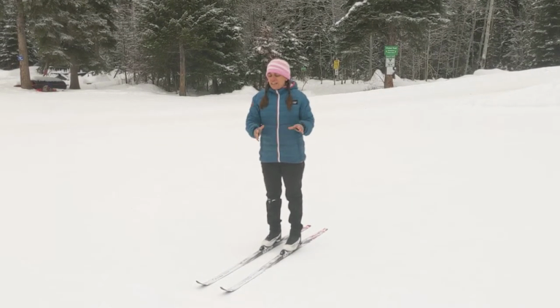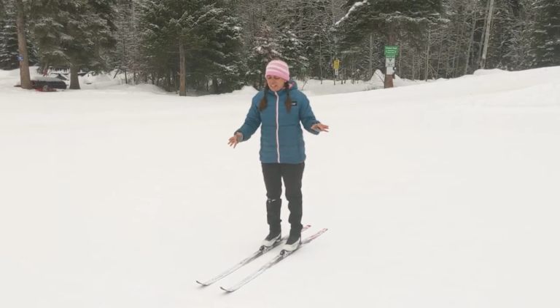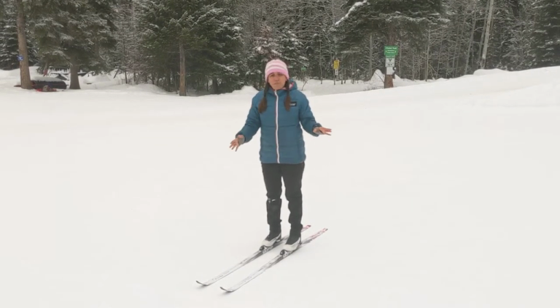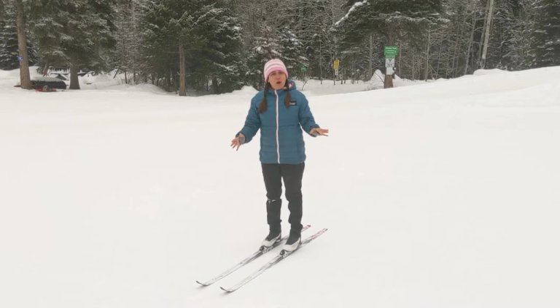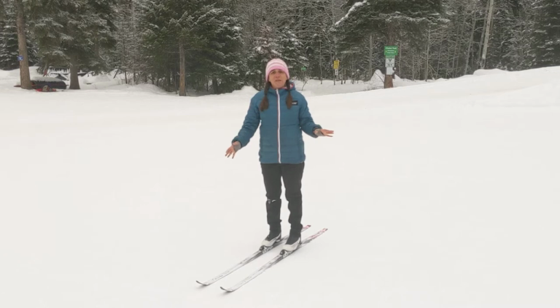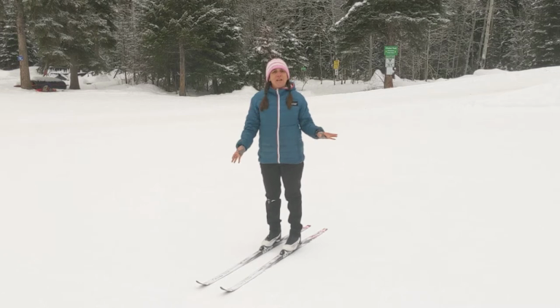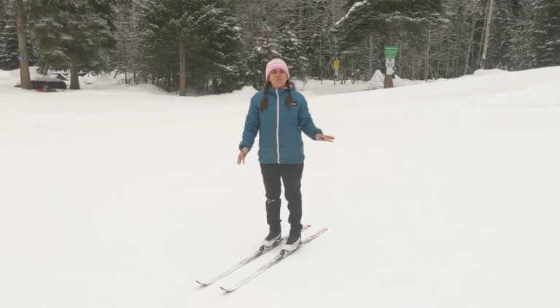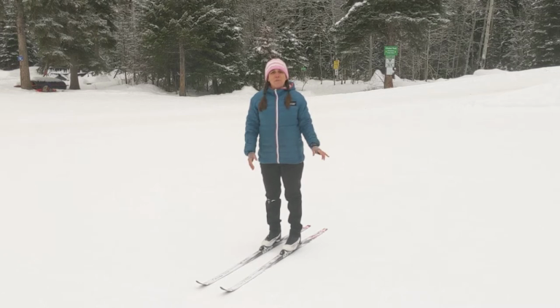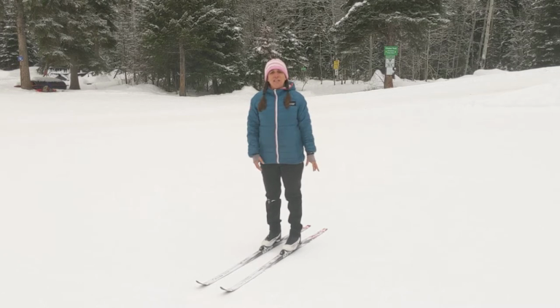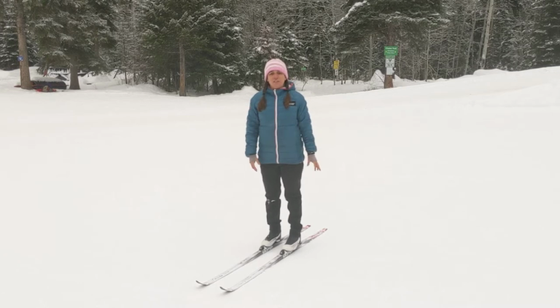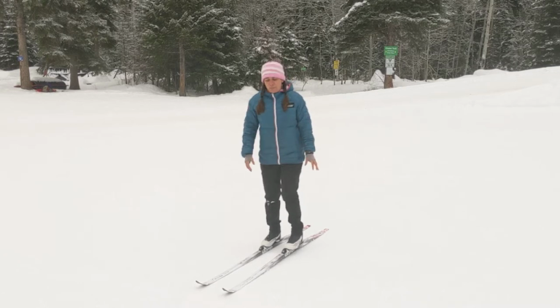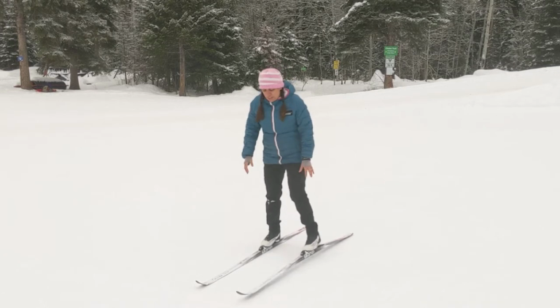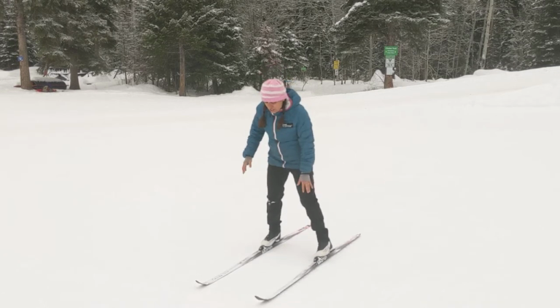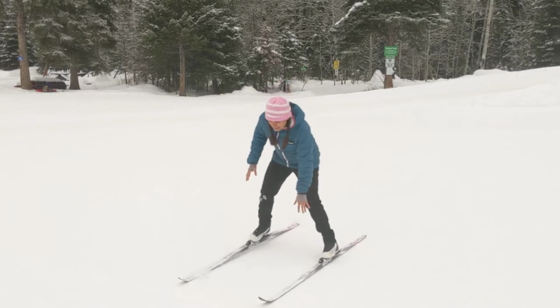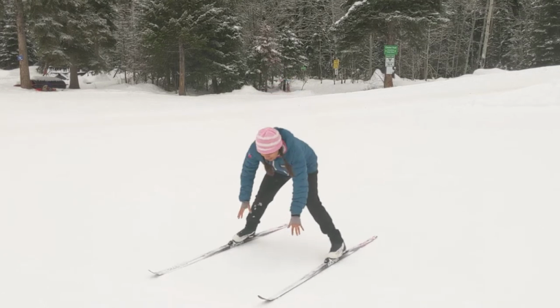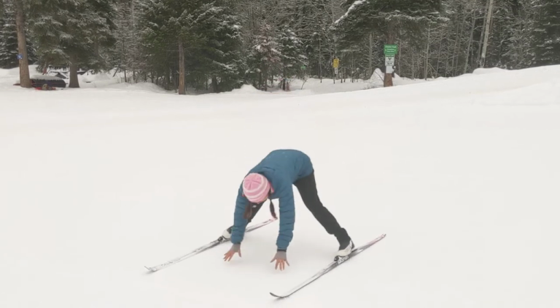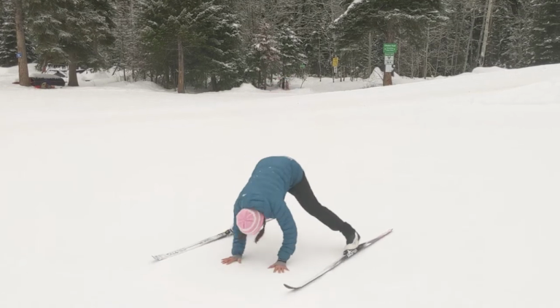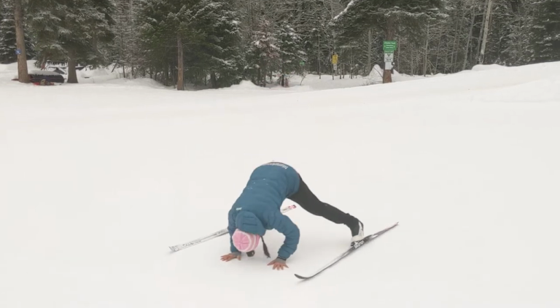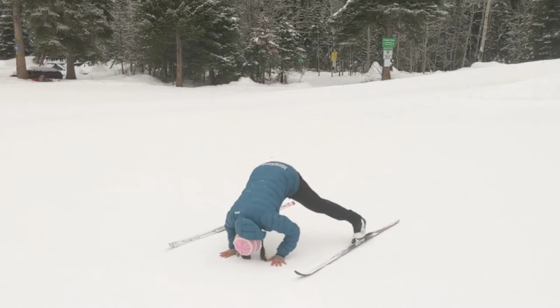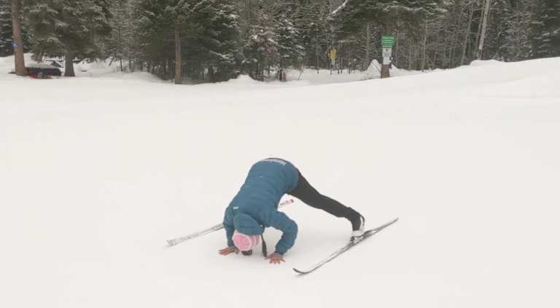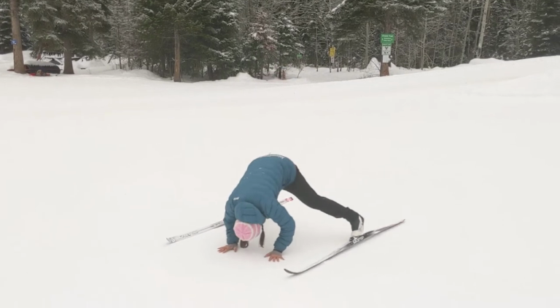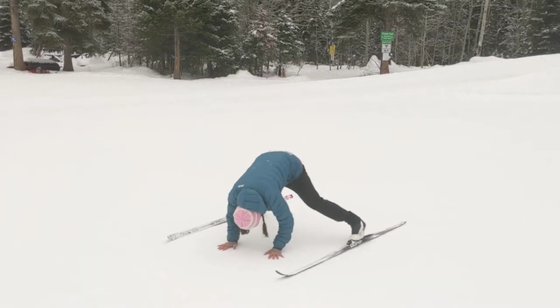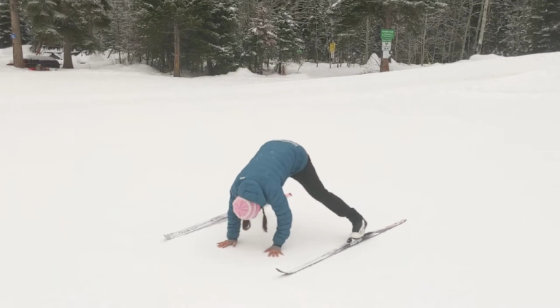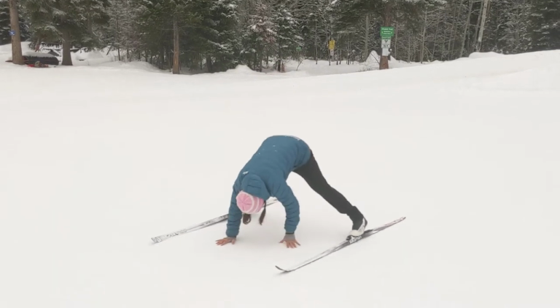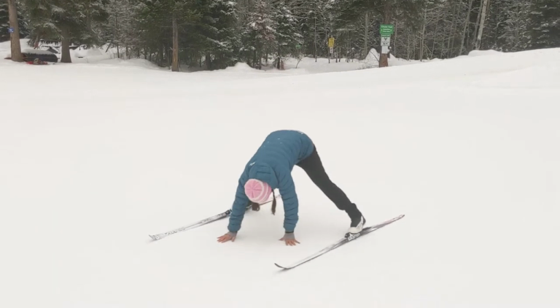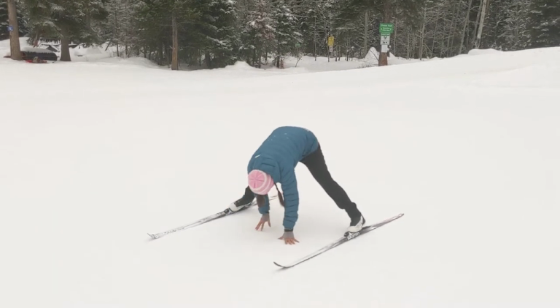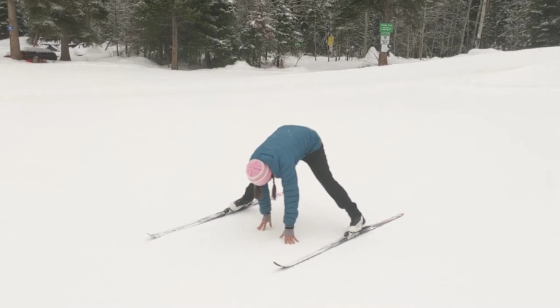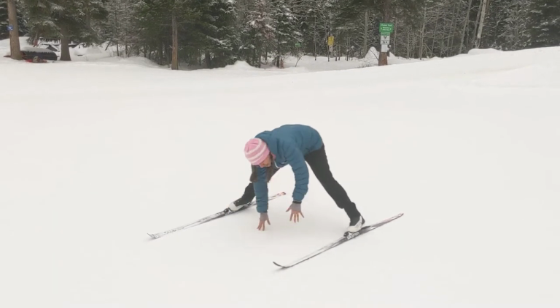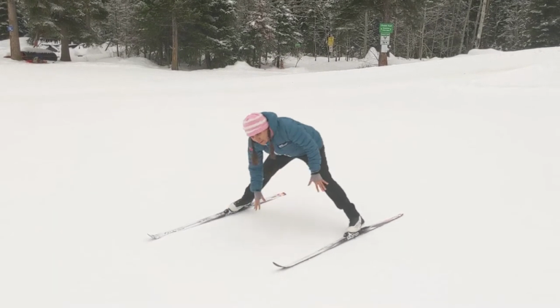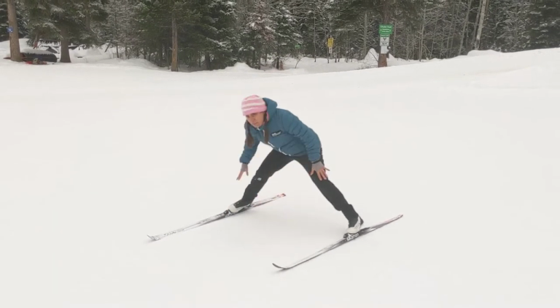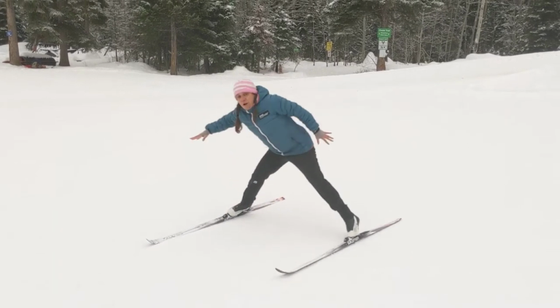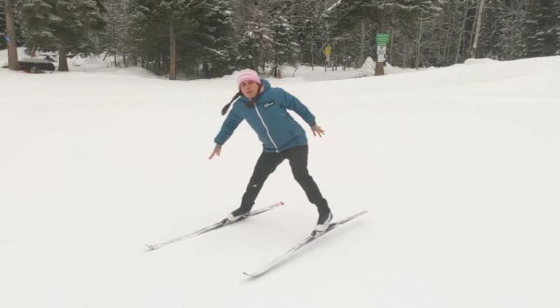Kids can probably get up from many different positions. A lot of them will get up from like this without any problem.